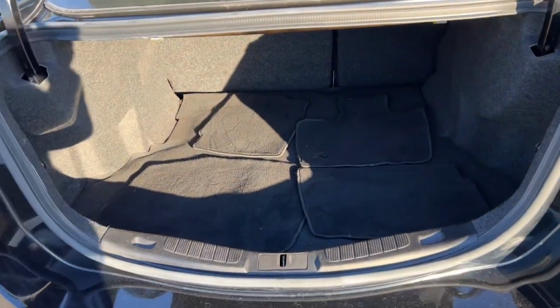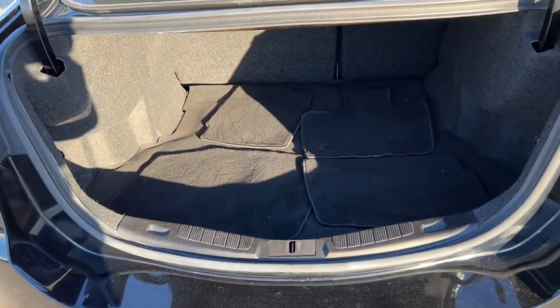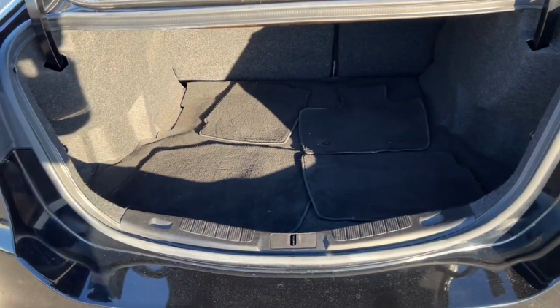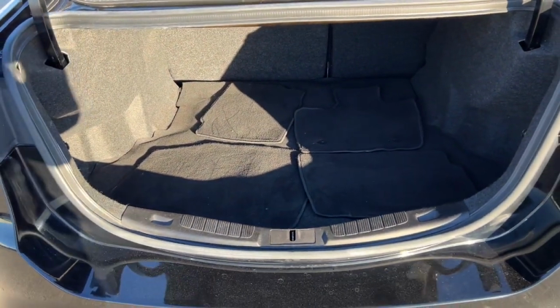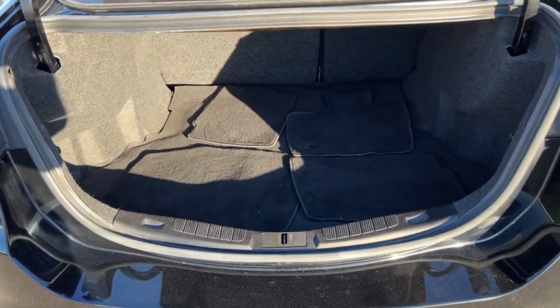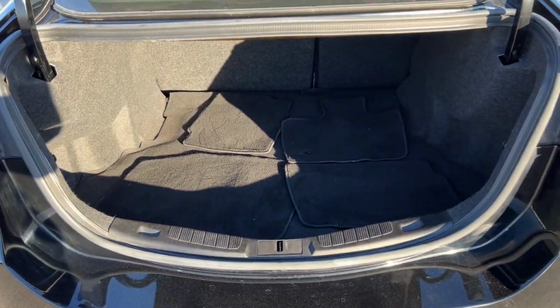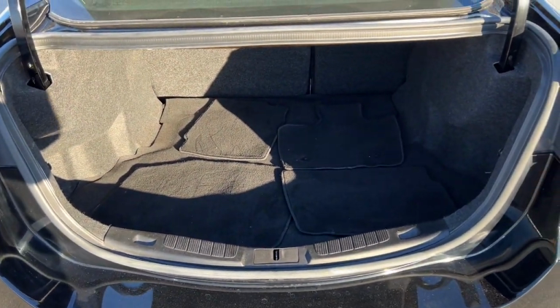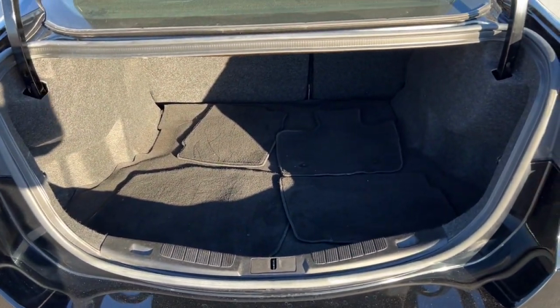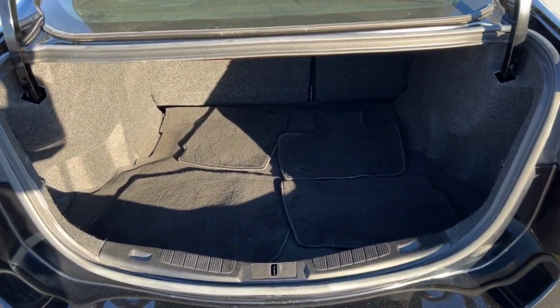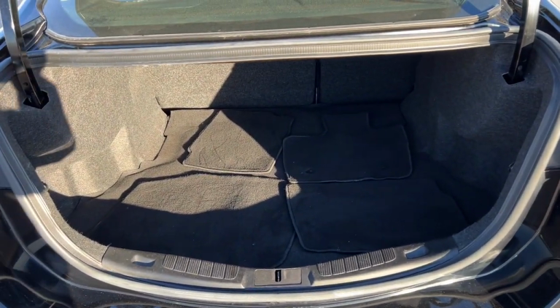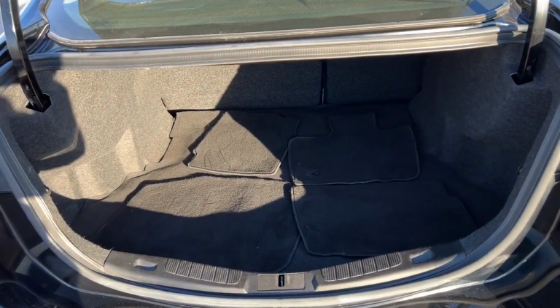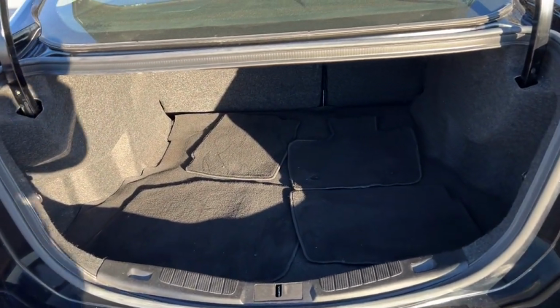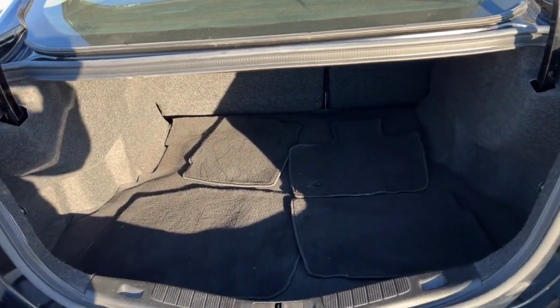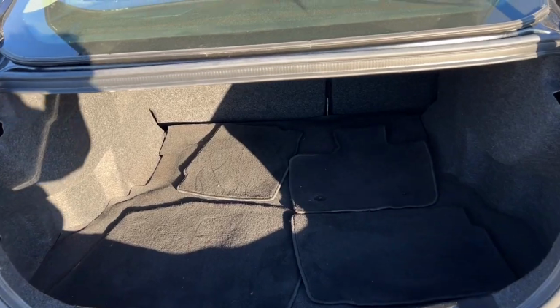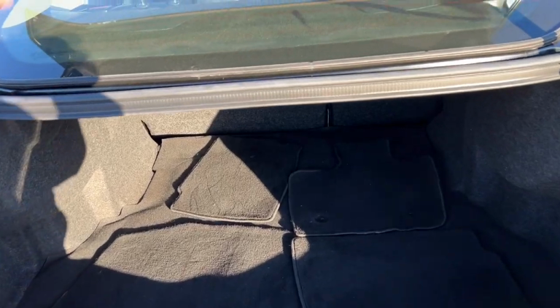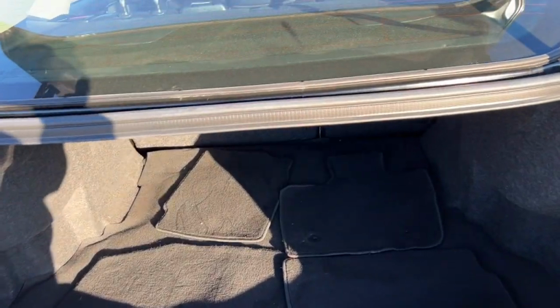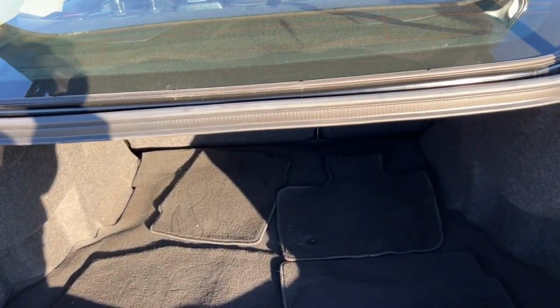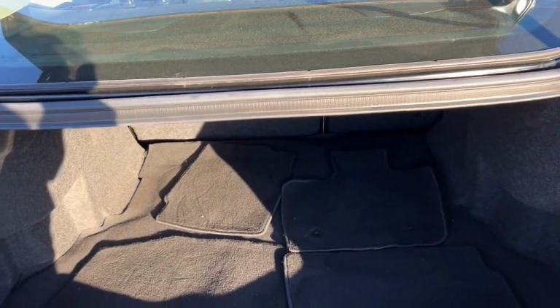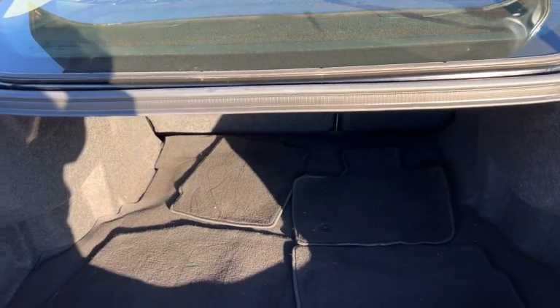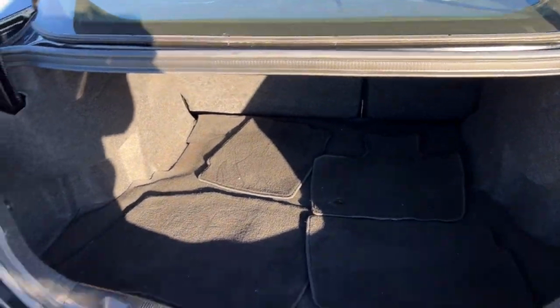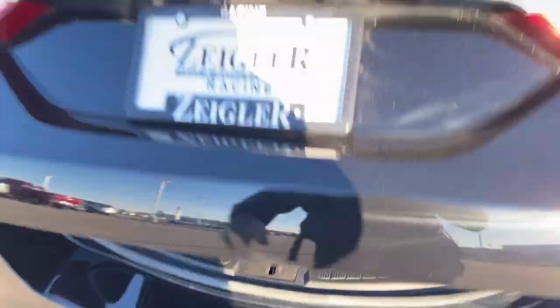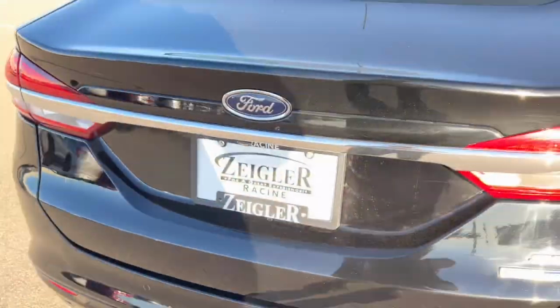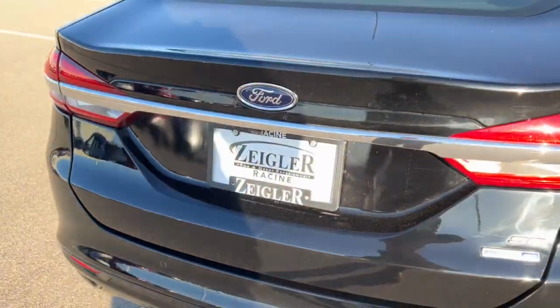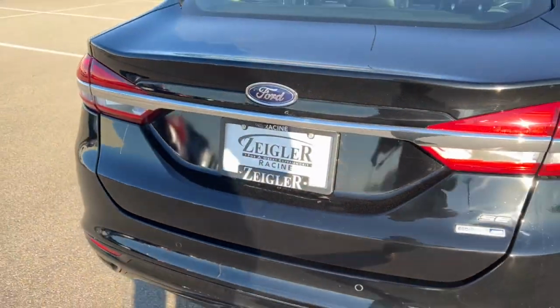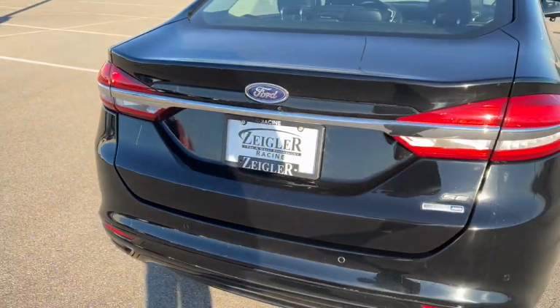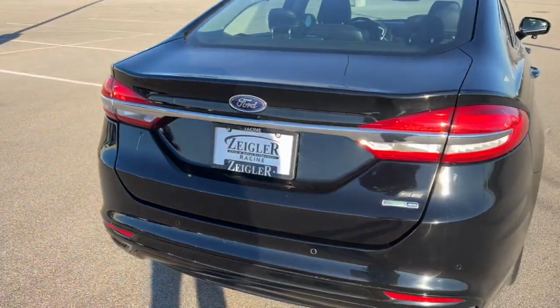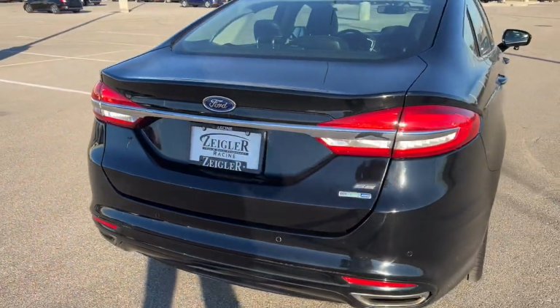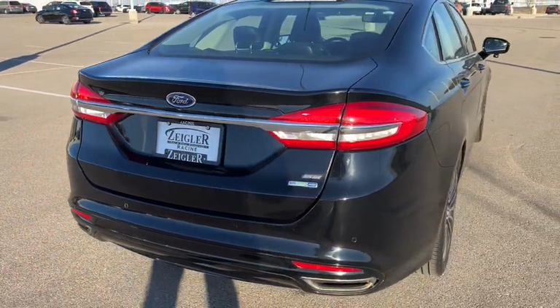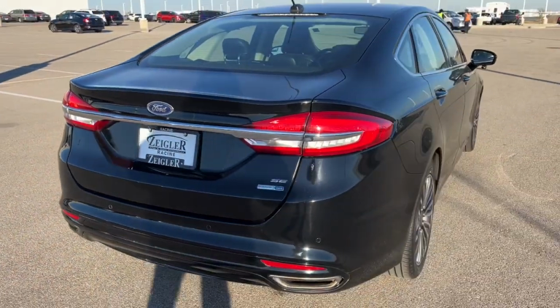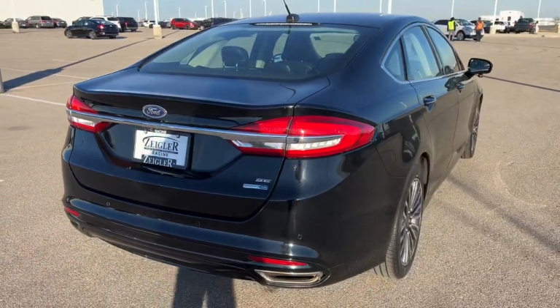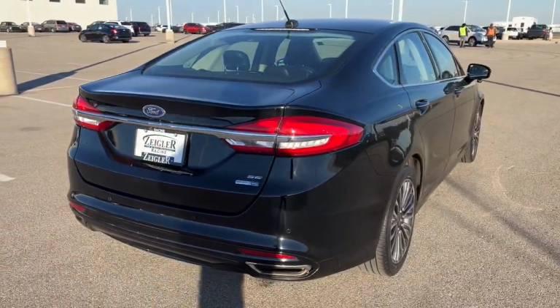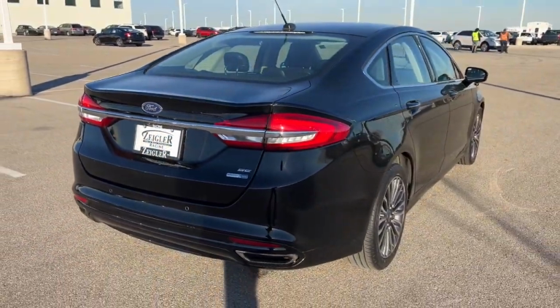Good amount of space in the trunk here. This is an EcoBoost — it's an all-wheel drive vehicle, so great even in the winter months here in the Midwest.